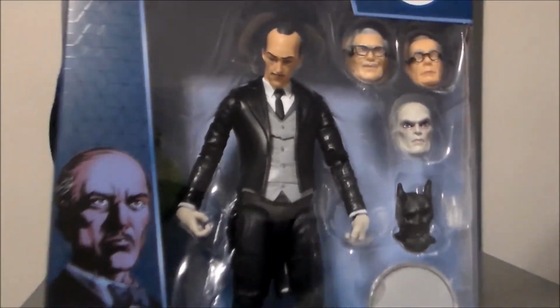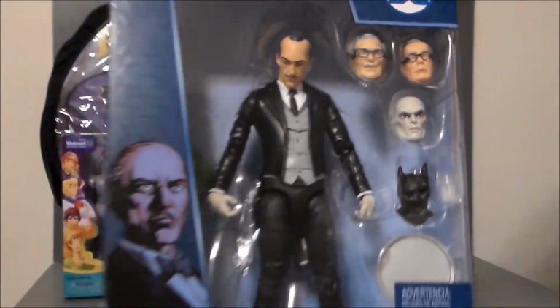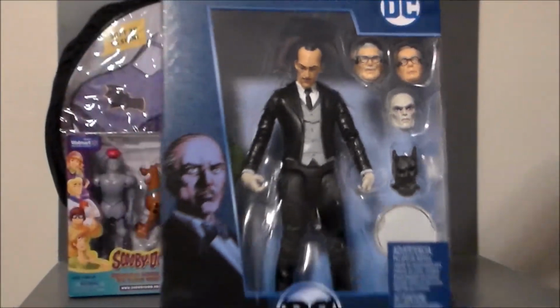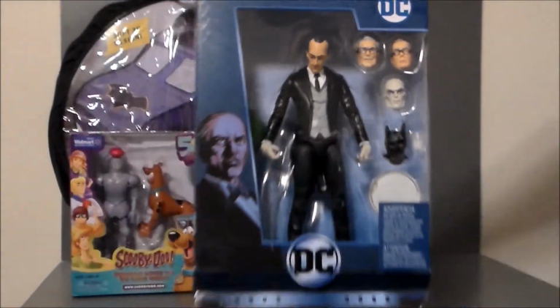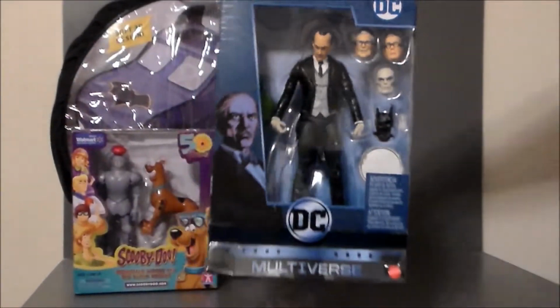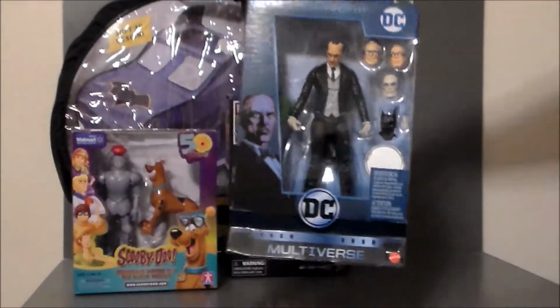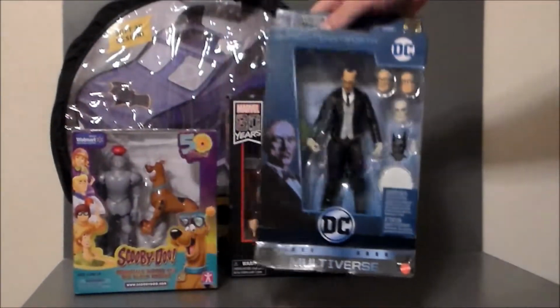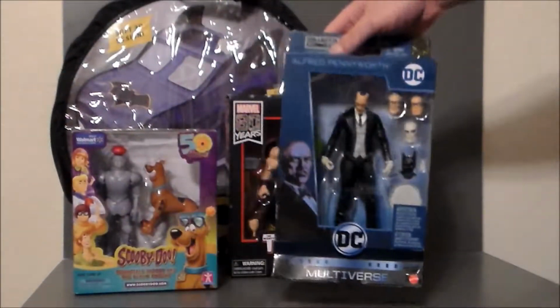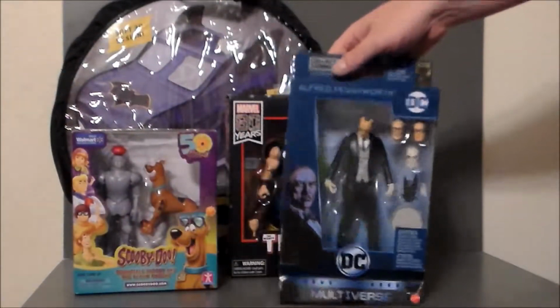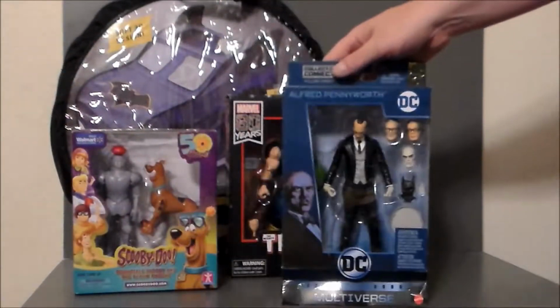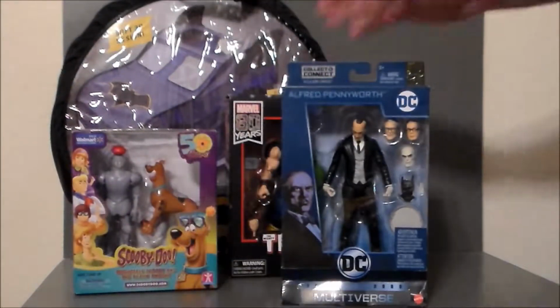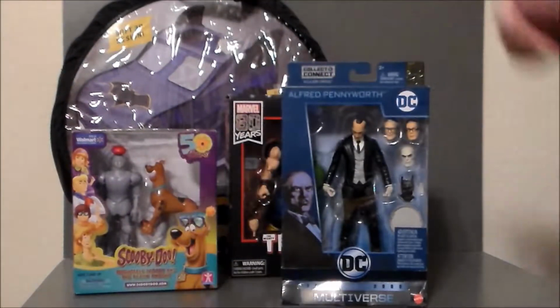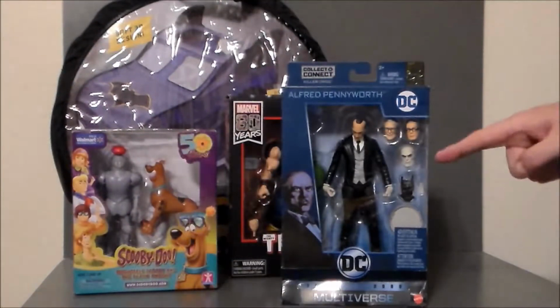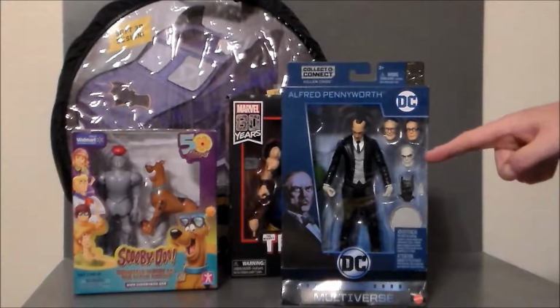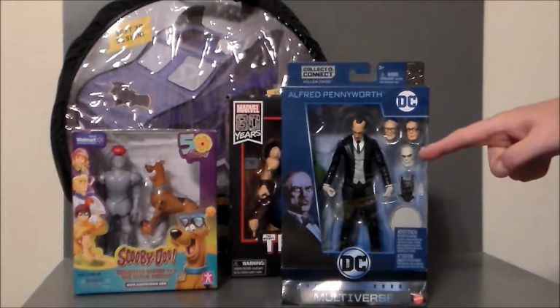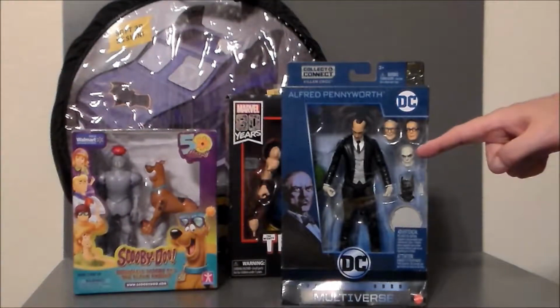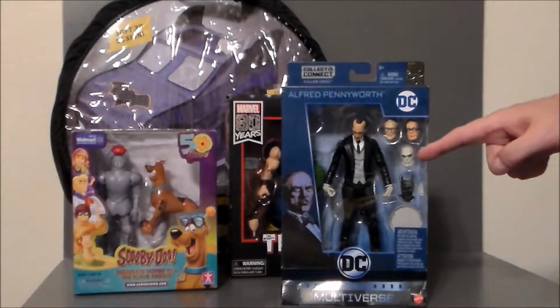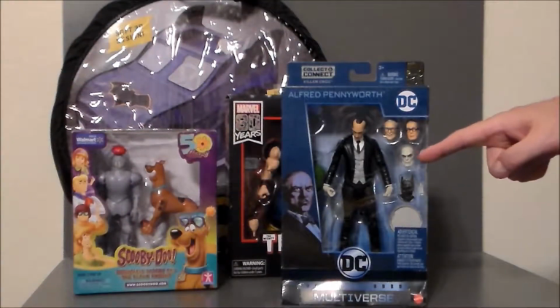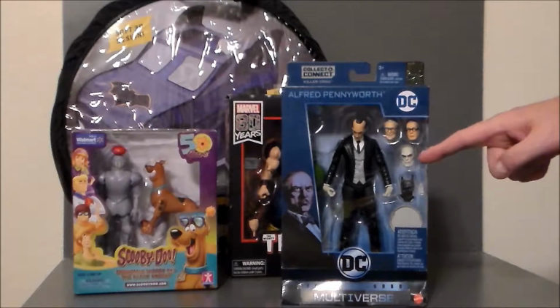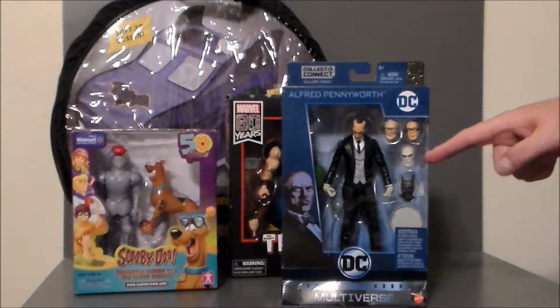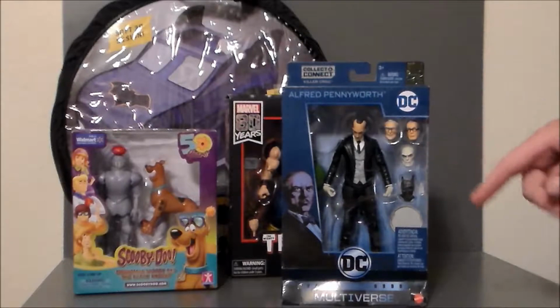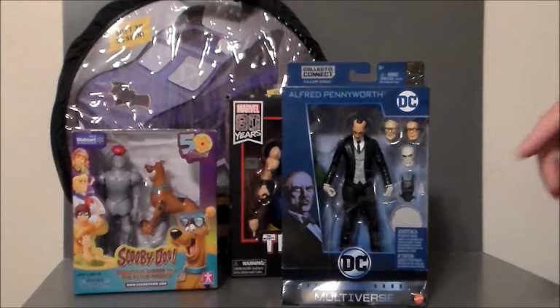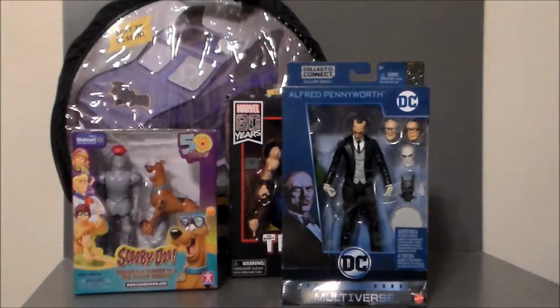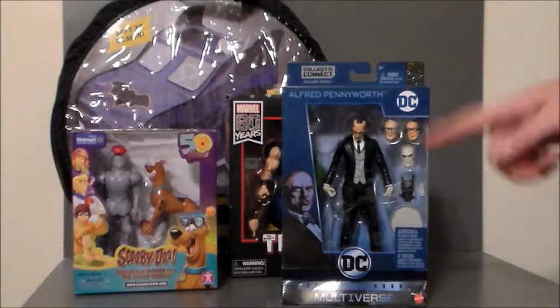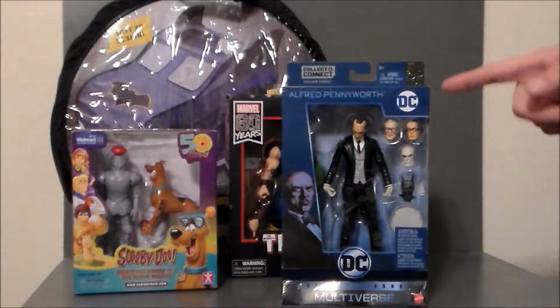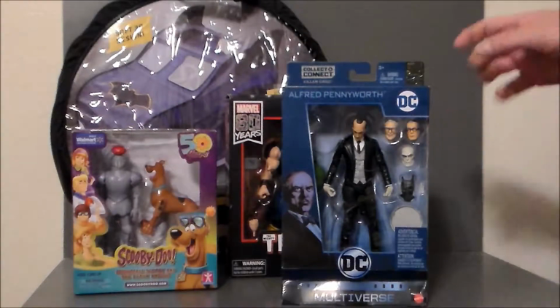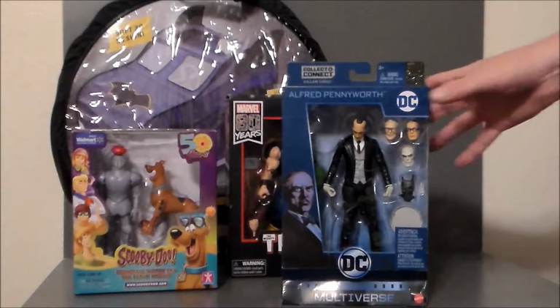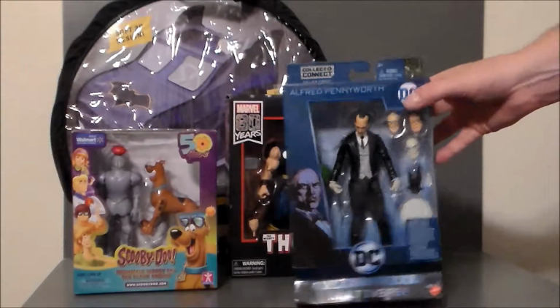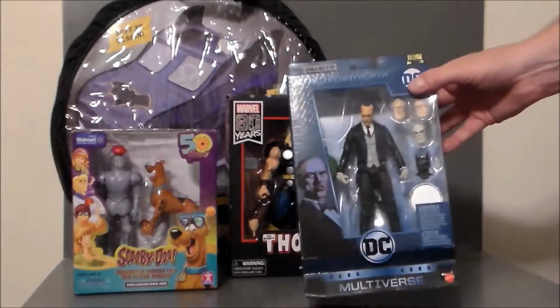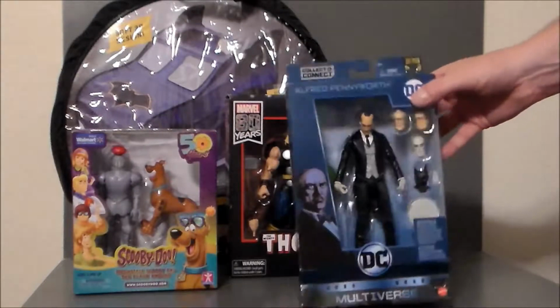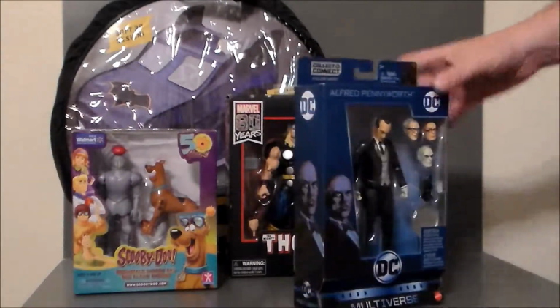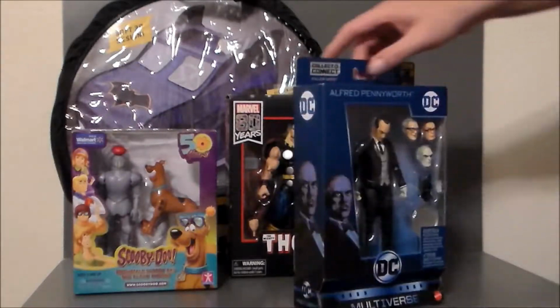And then I'm guessing this is the evil Alfred from the Owlman universe, or the Outsider. I'm guessing that's who that is — if you know, leave a comment down below.